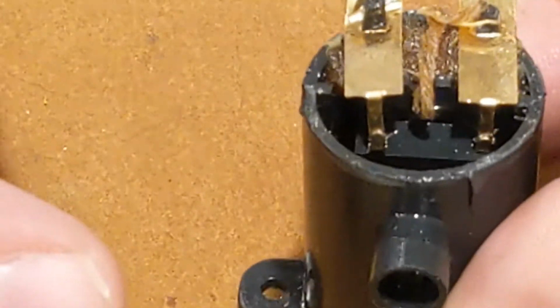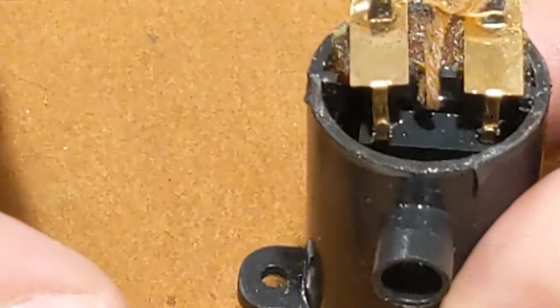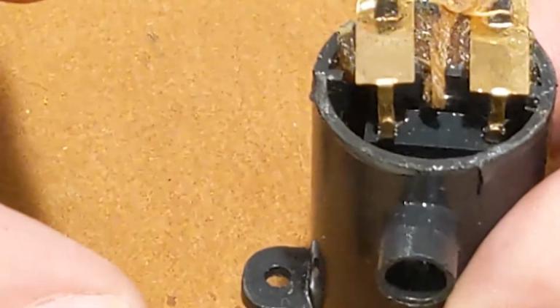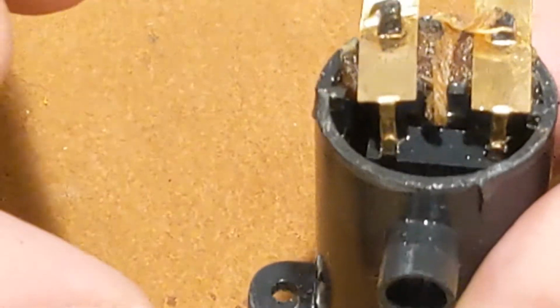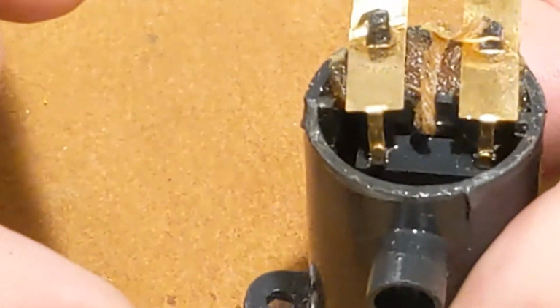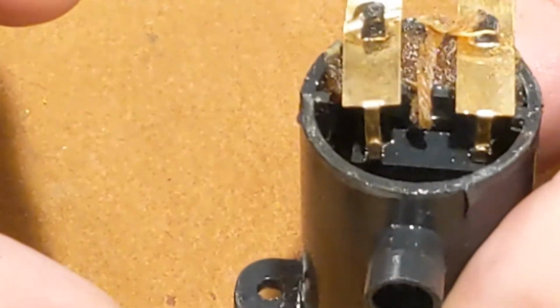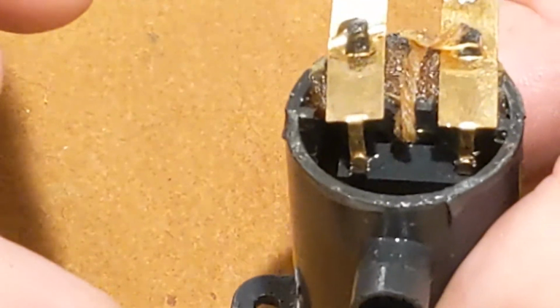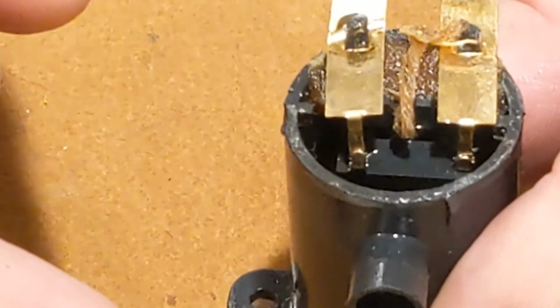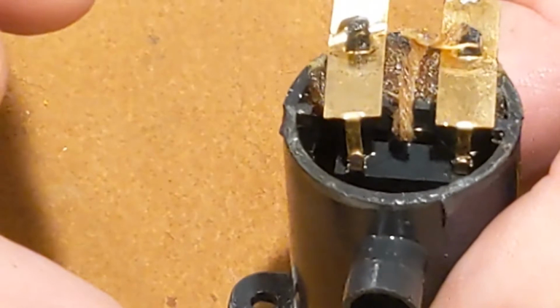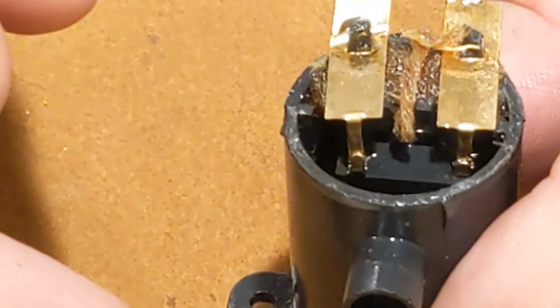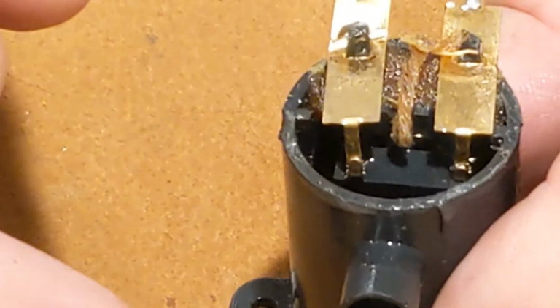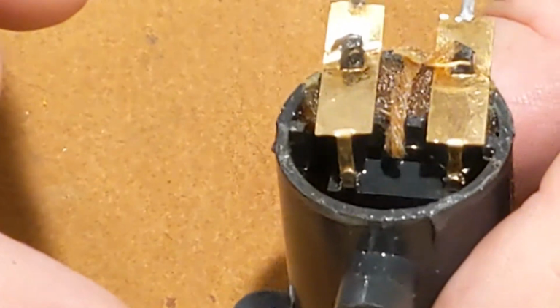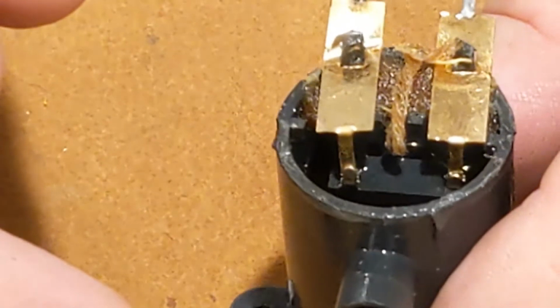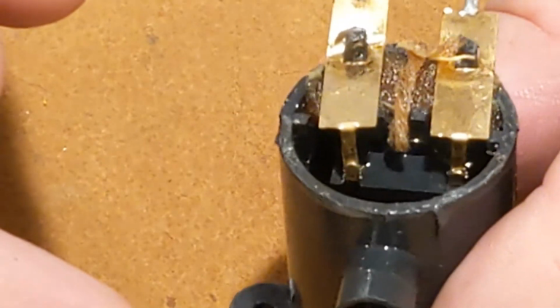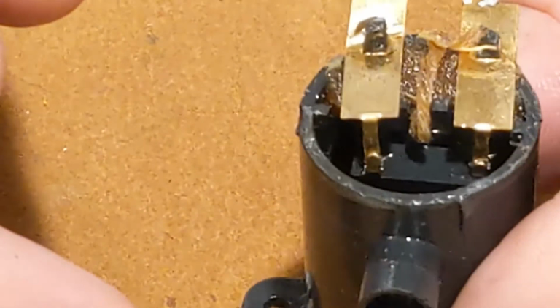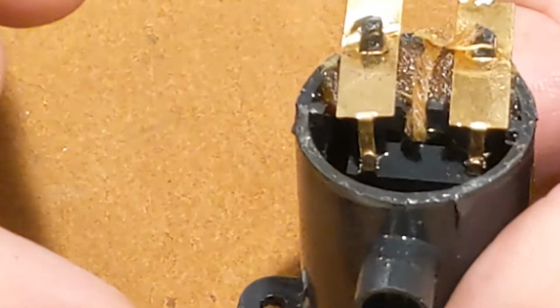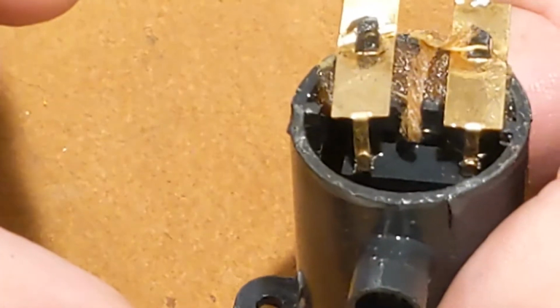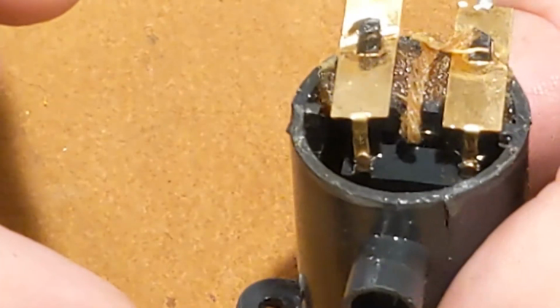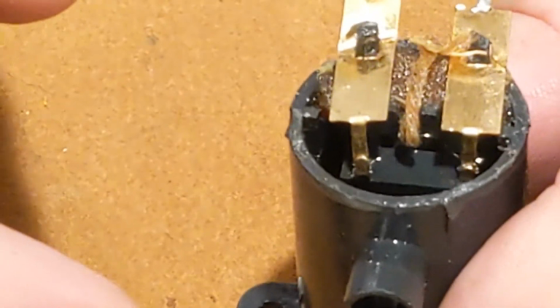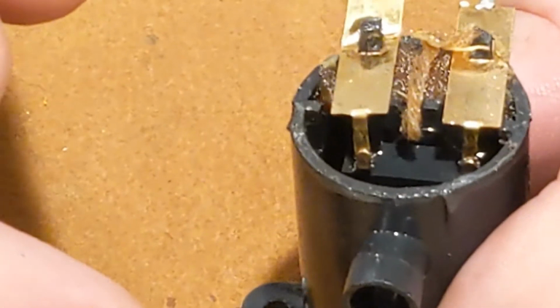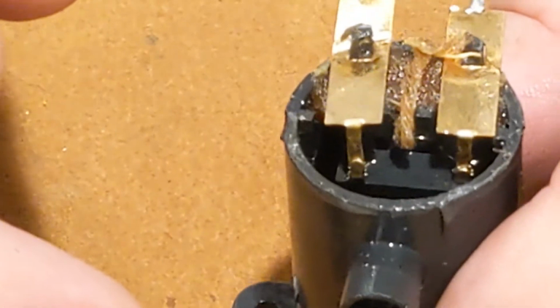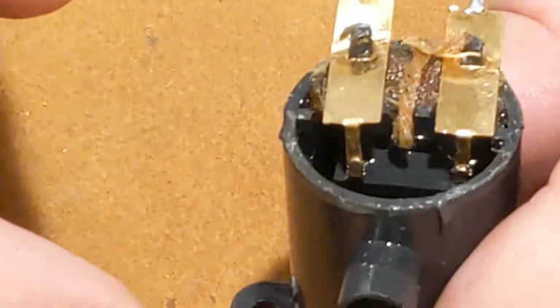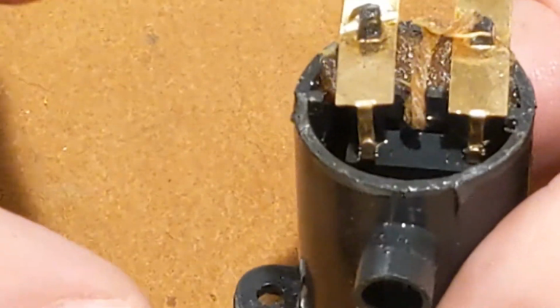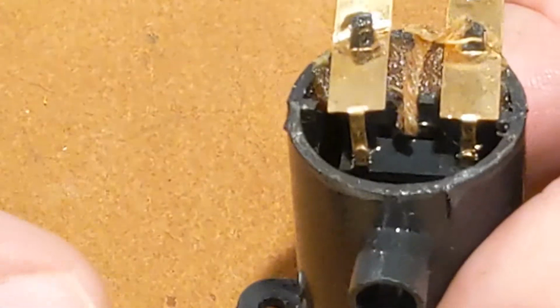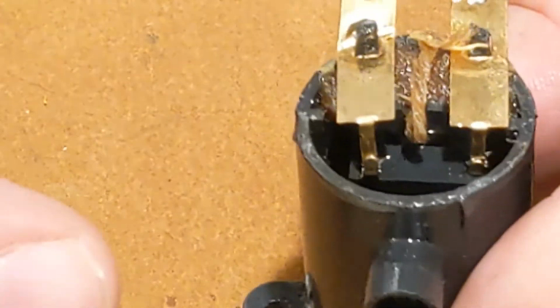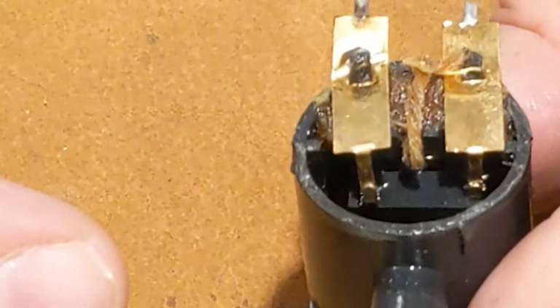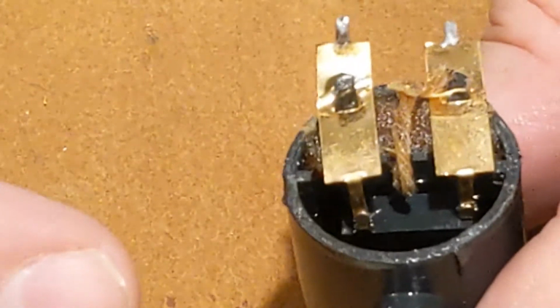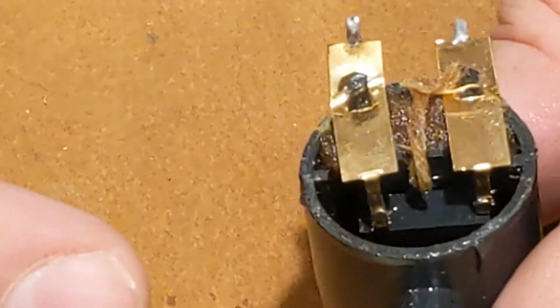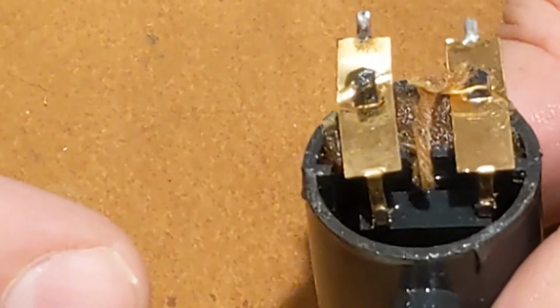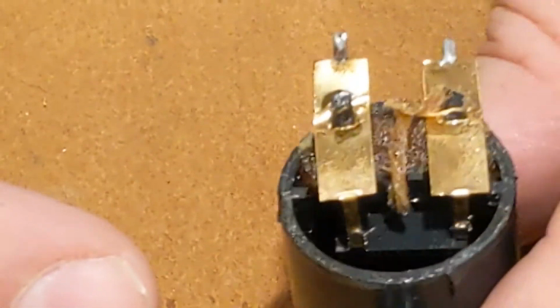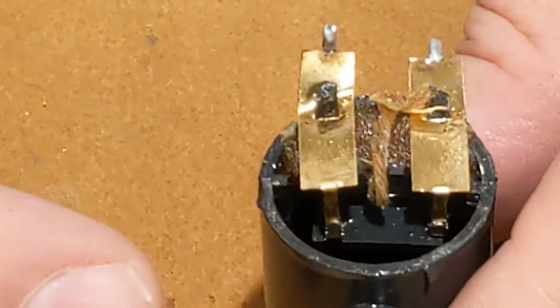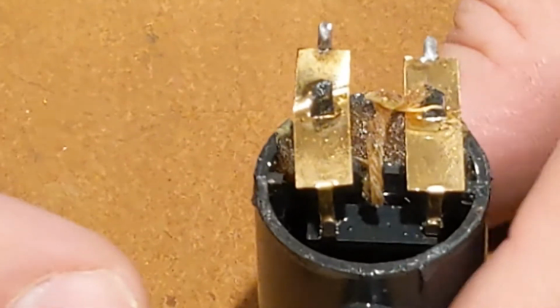I've got a different video that shows how much effect you can get by backlighting the smoke — it really helps it show up.